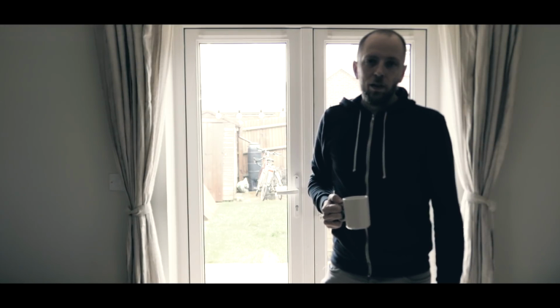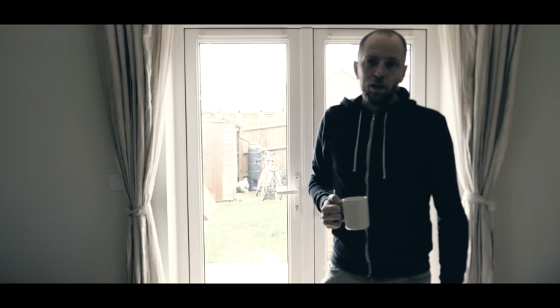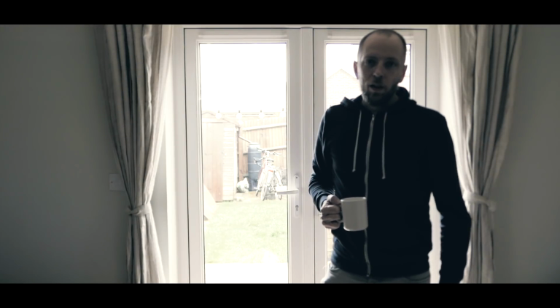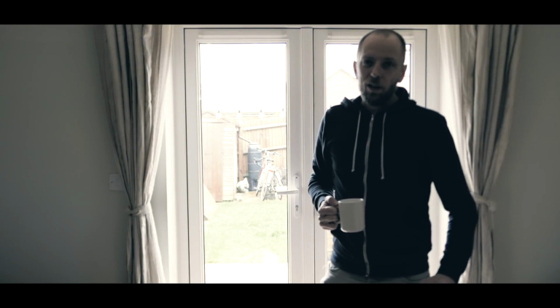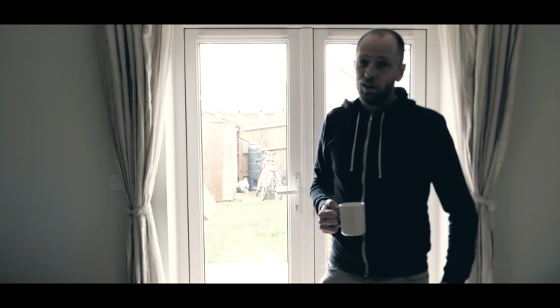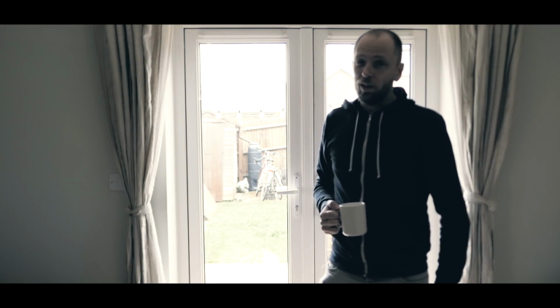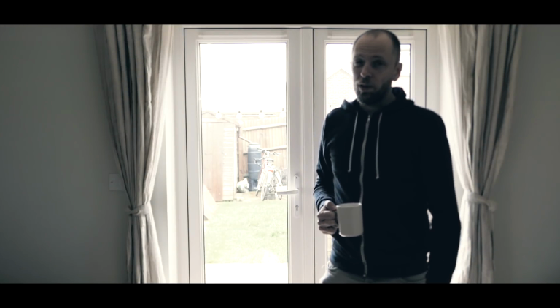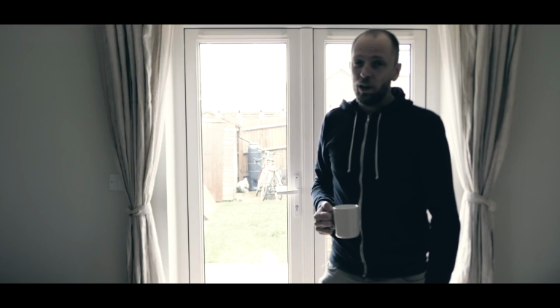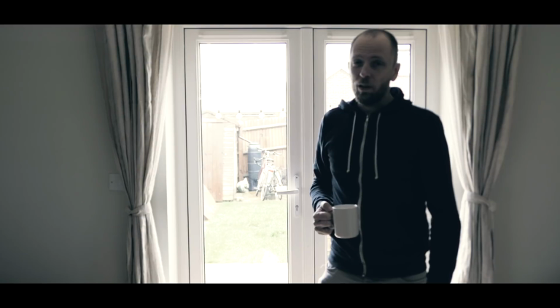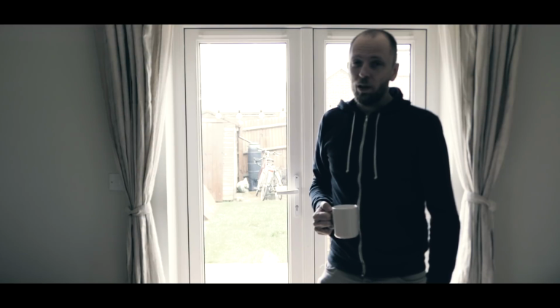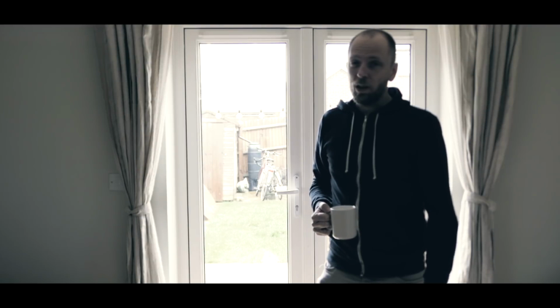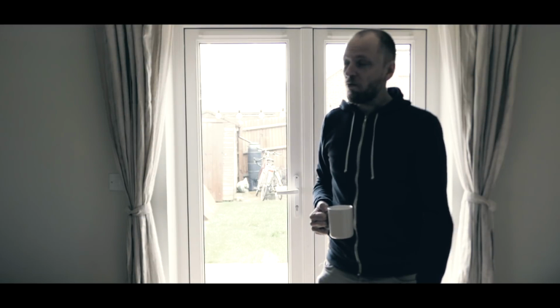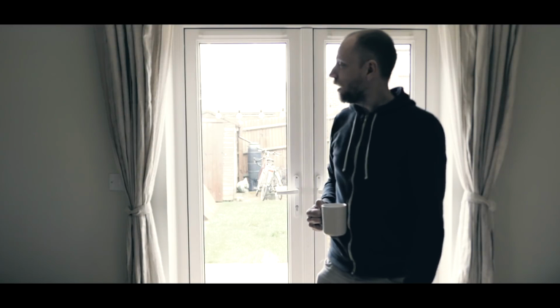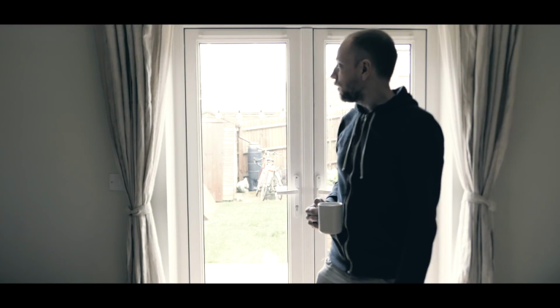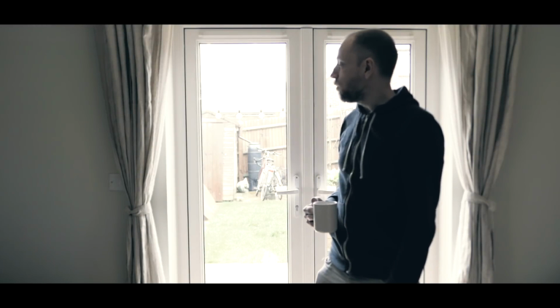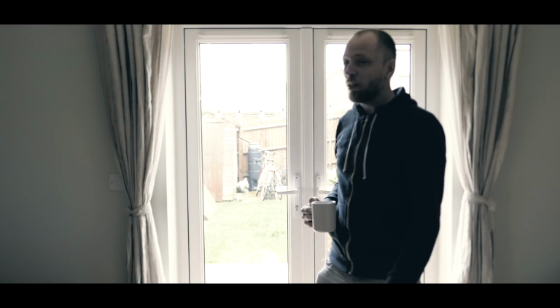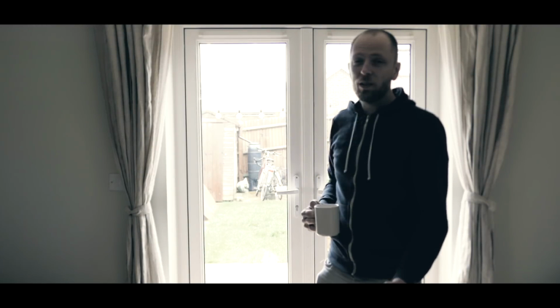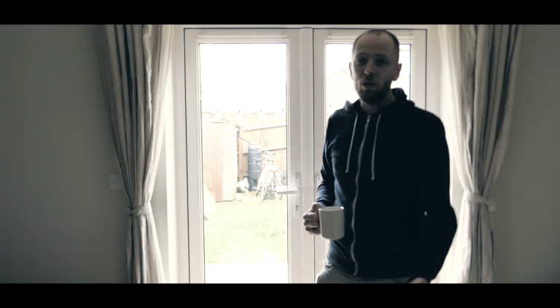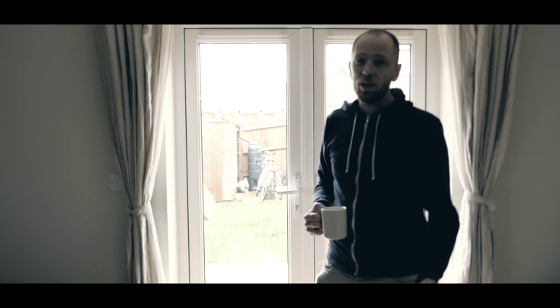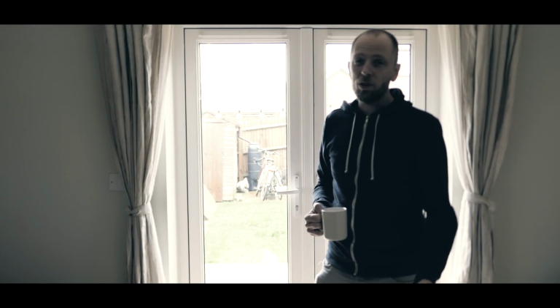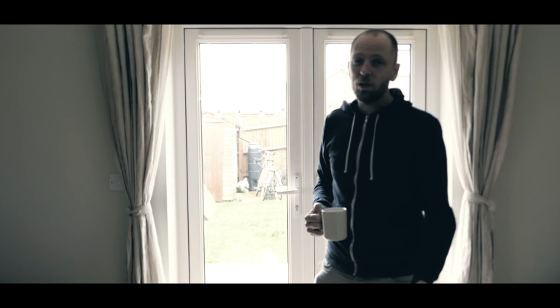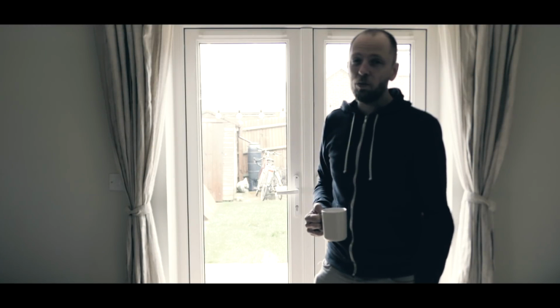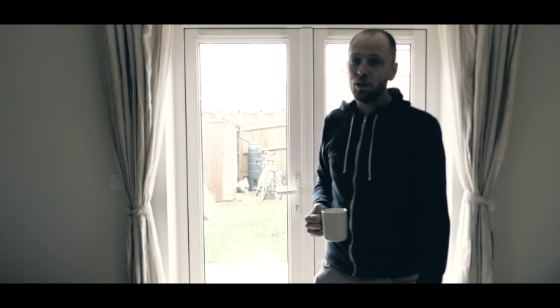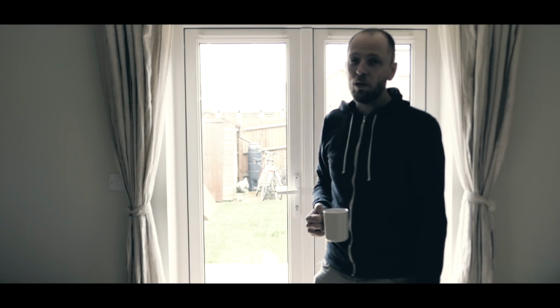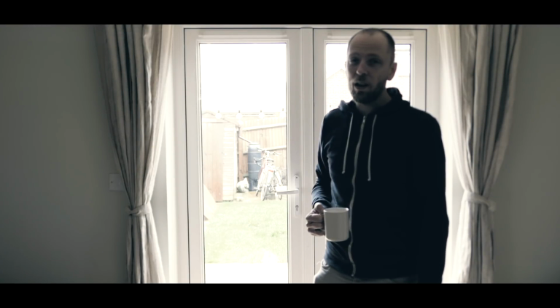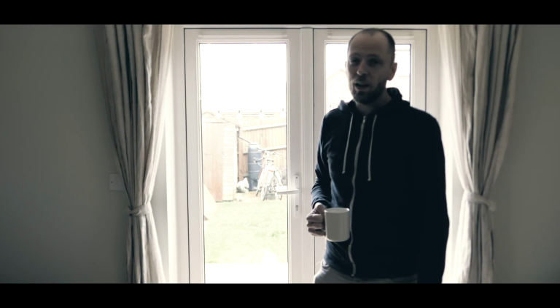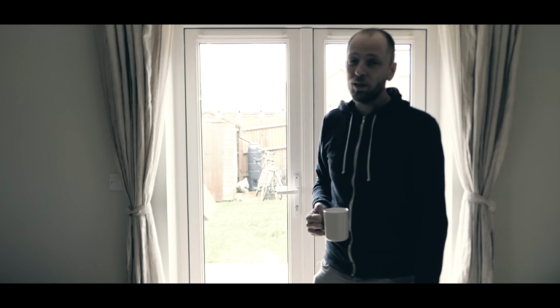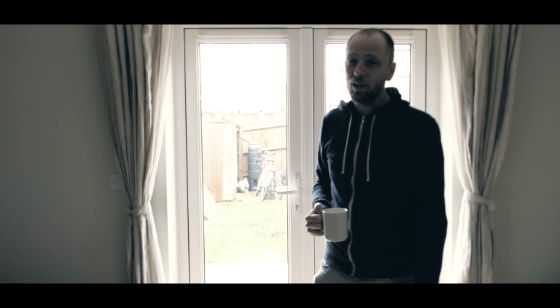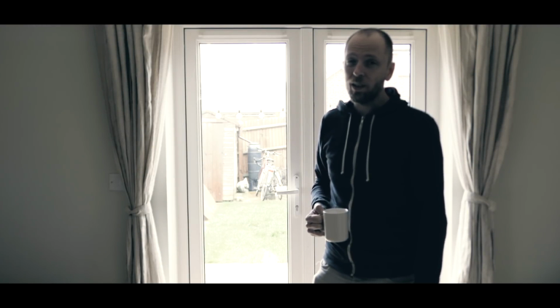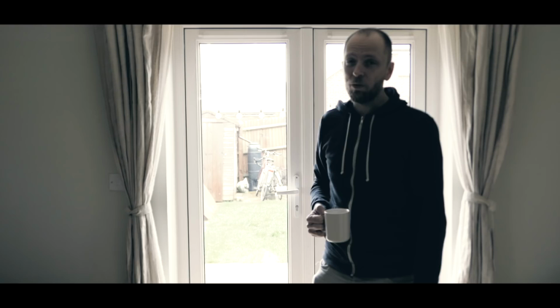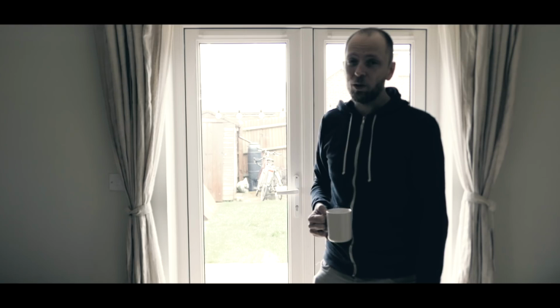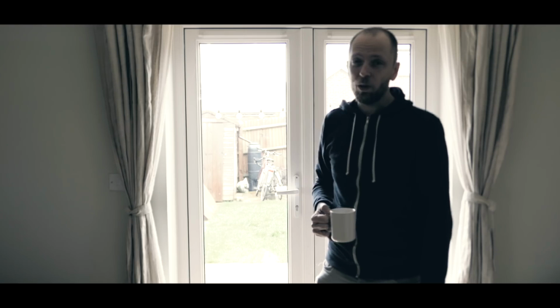Honestly, I can't stand this misery. It's been raining for weeks, so I think I'm just going to embrace the grey, get outside and take some photographs.